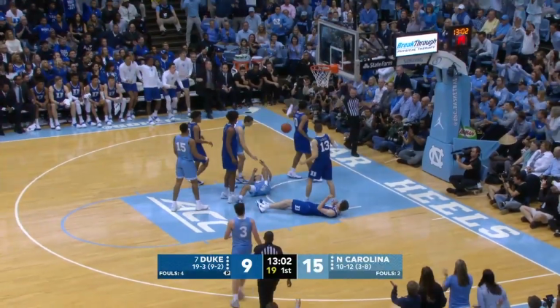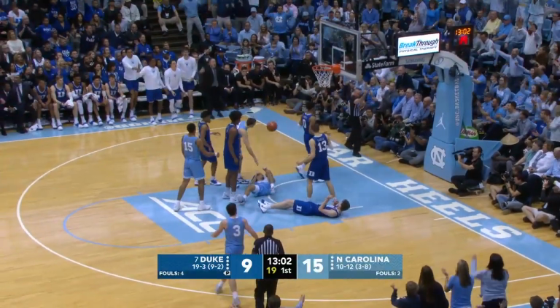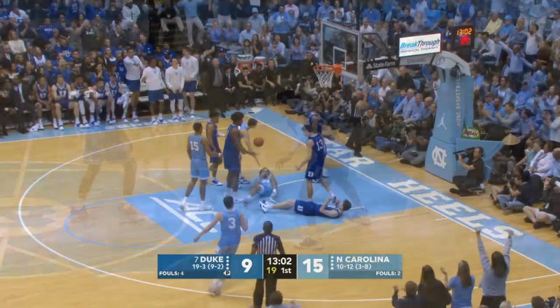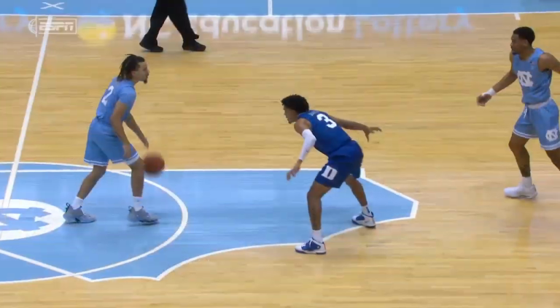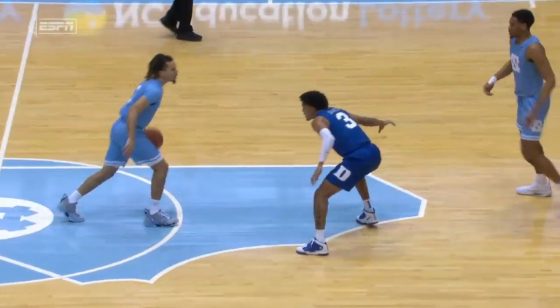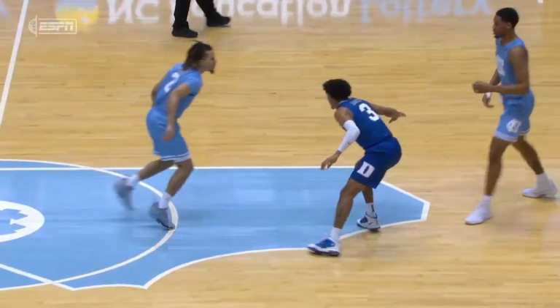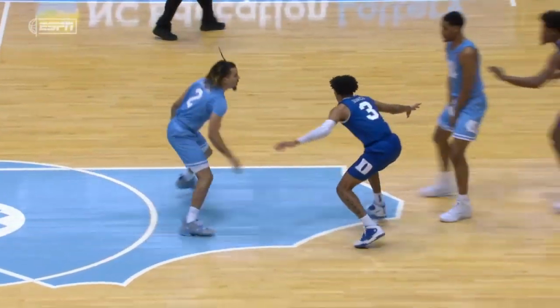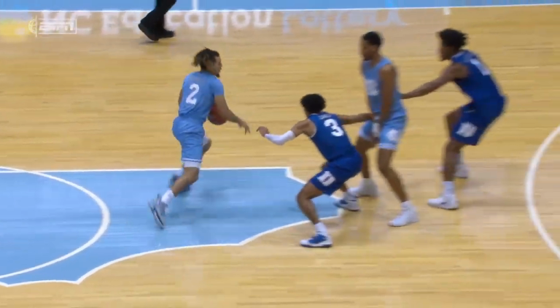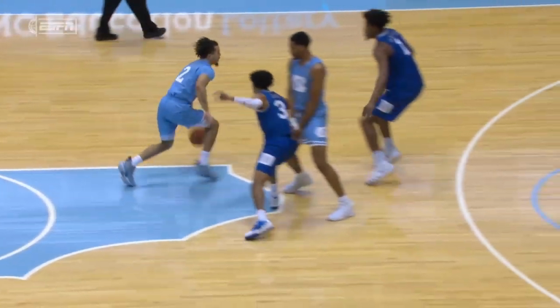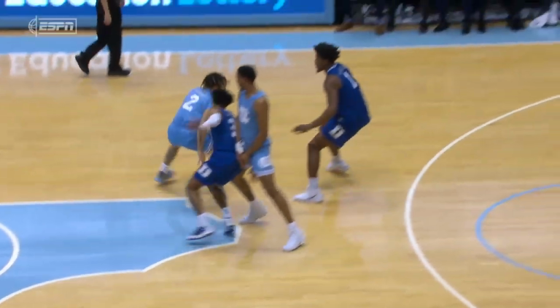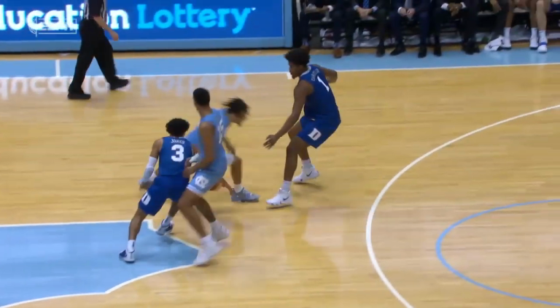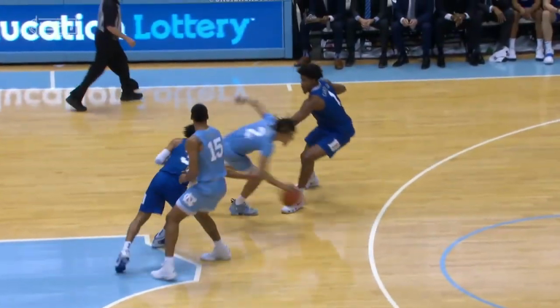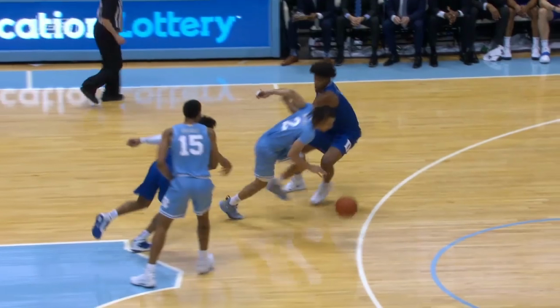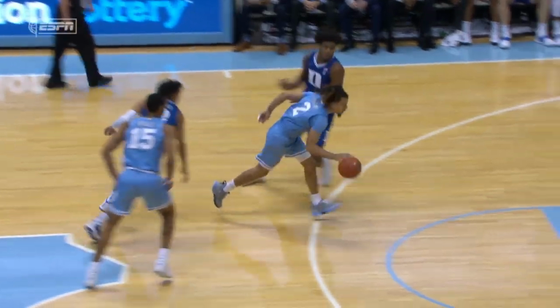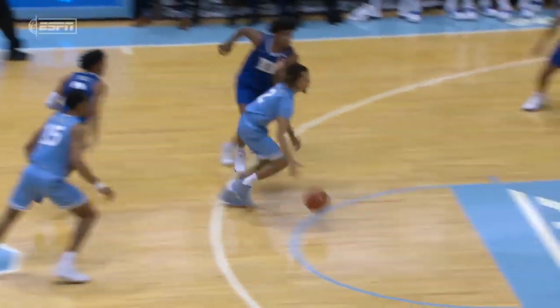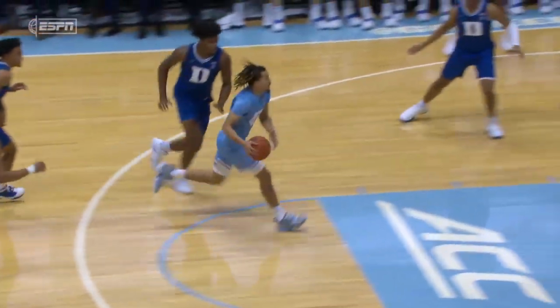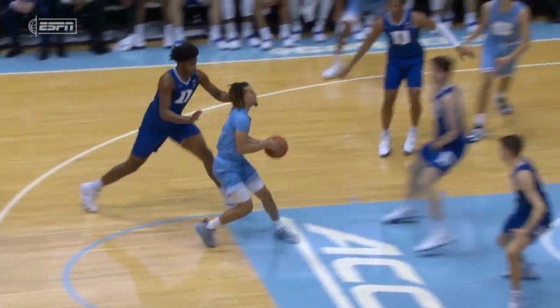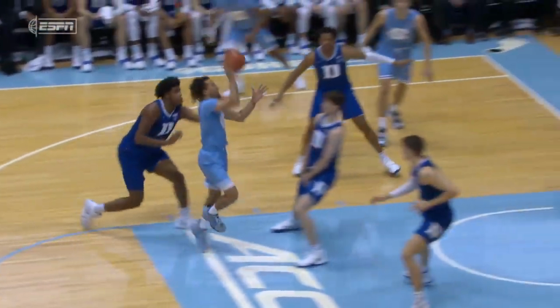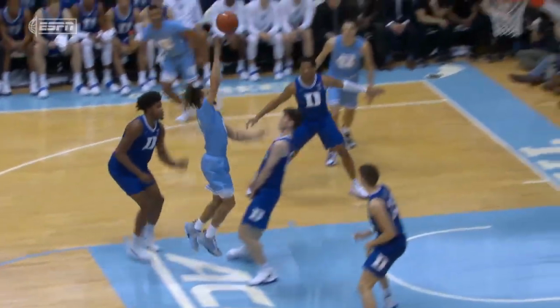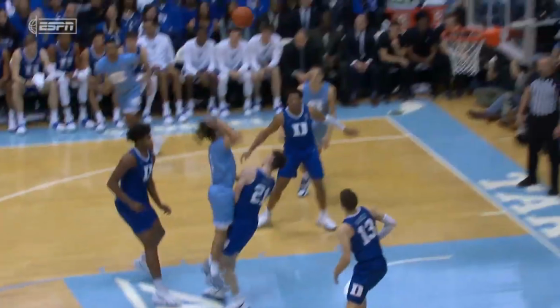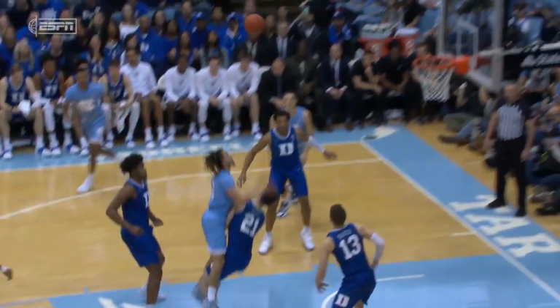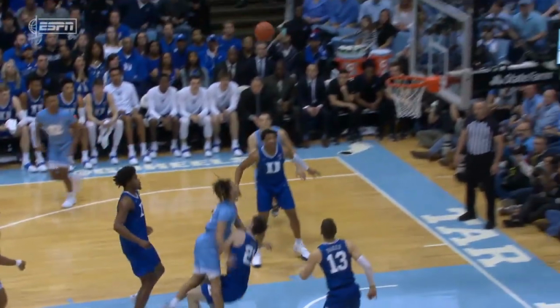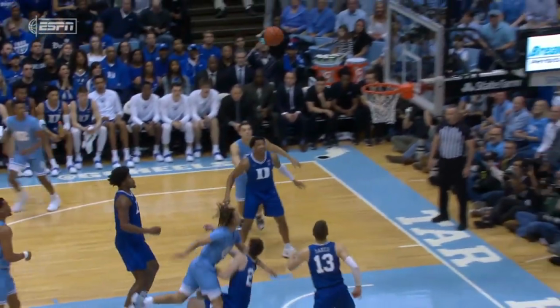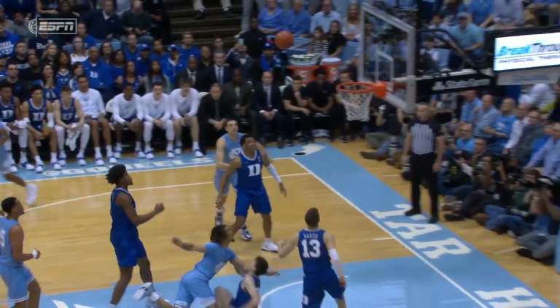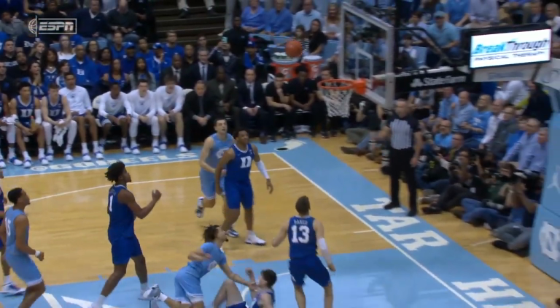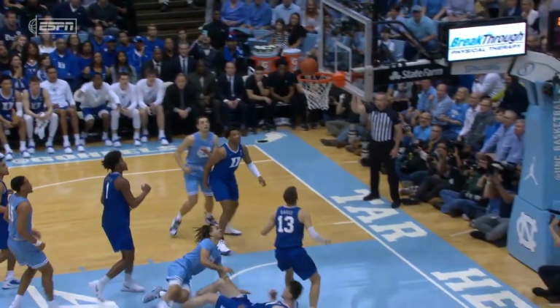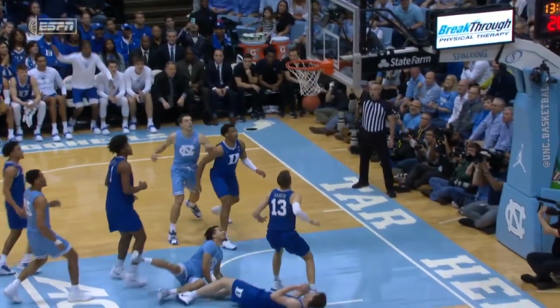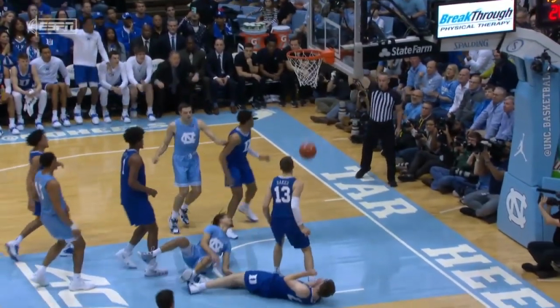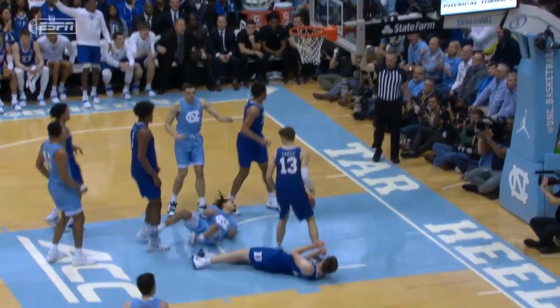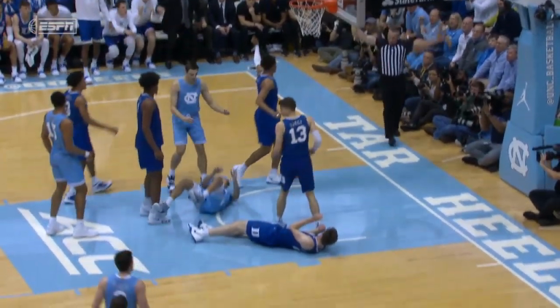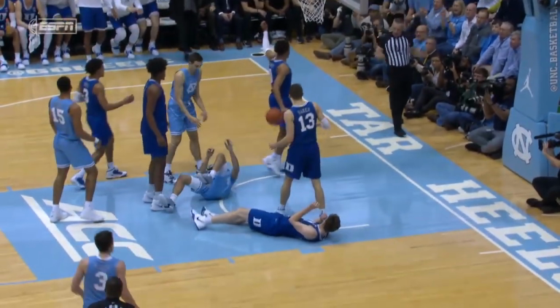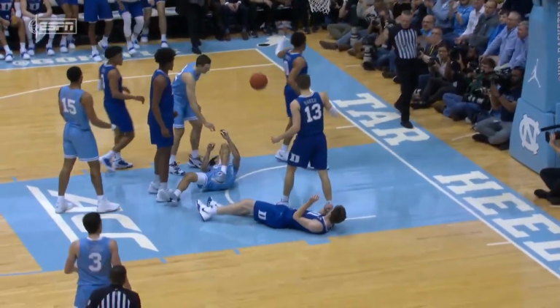Anthony gets the bucket and the foul. He split a double team up high, floated it home, and he's going to the line.